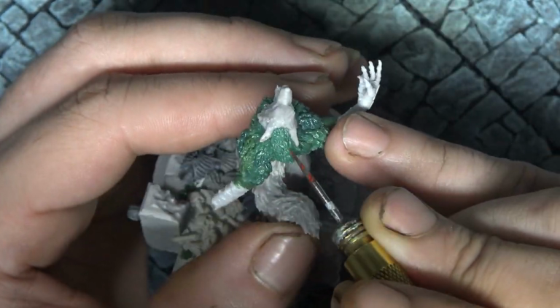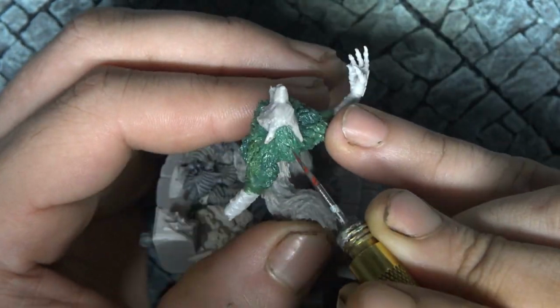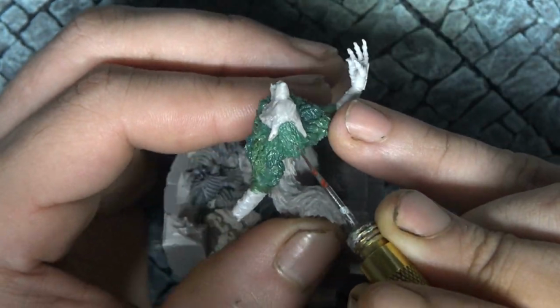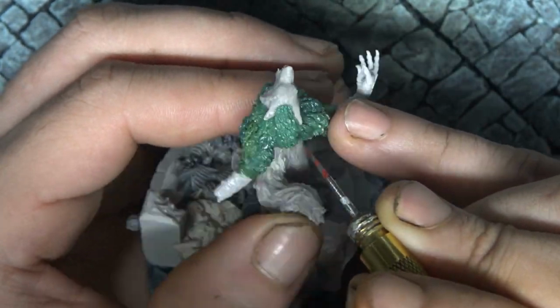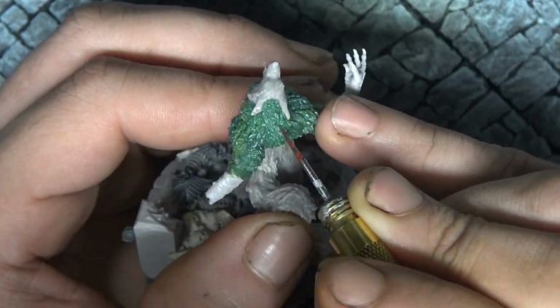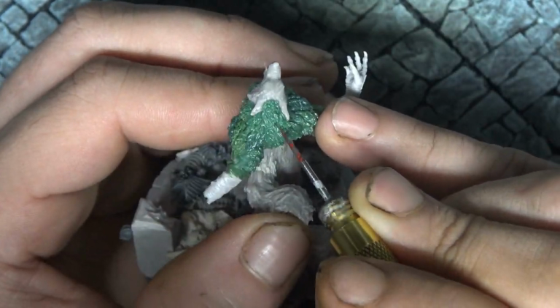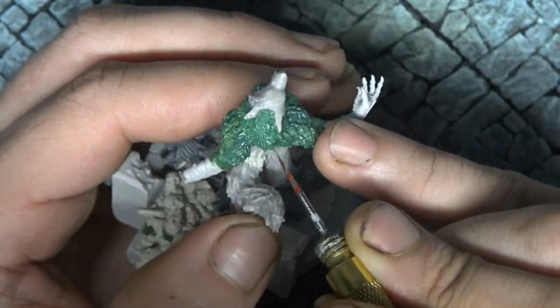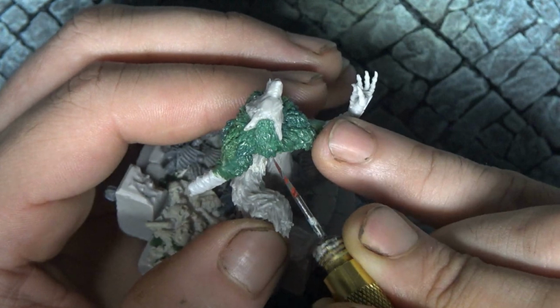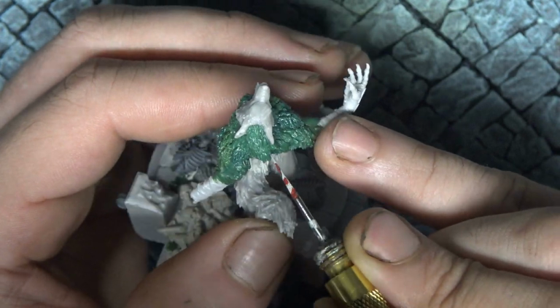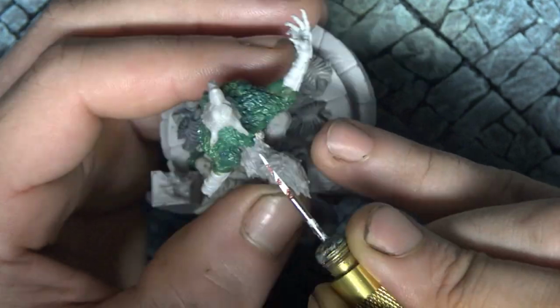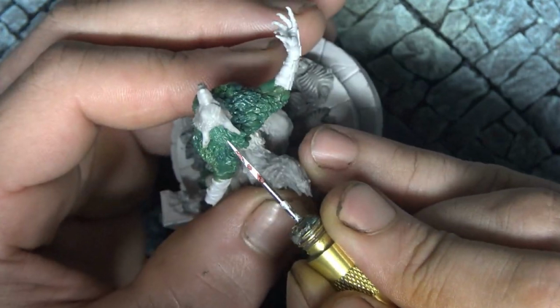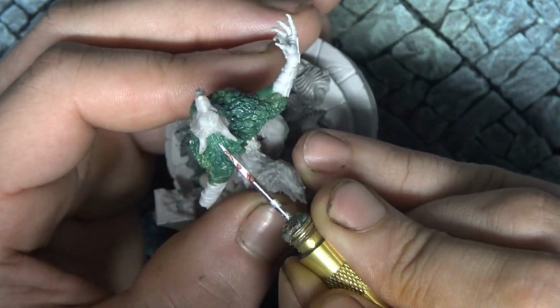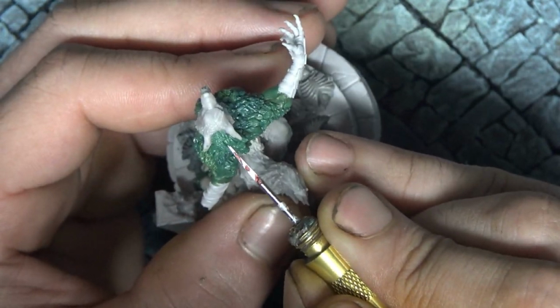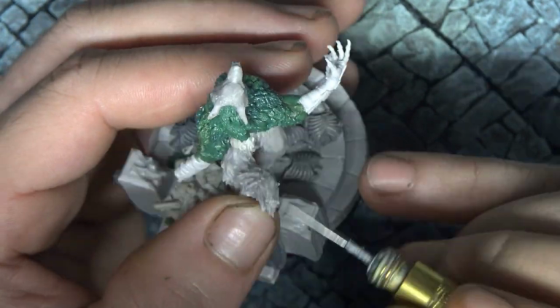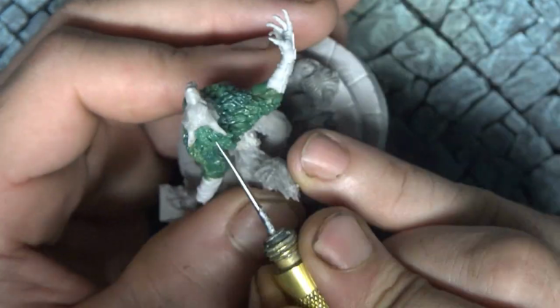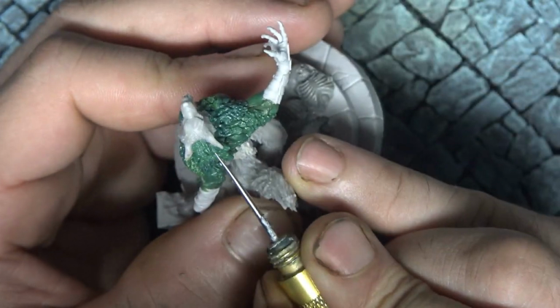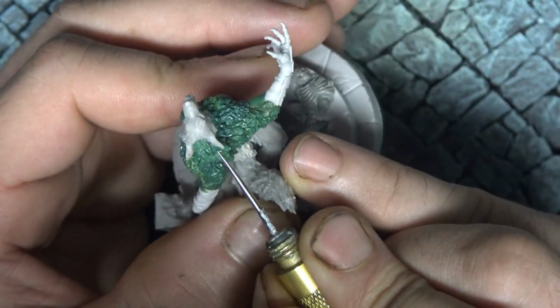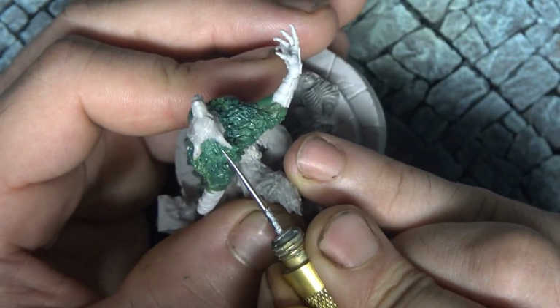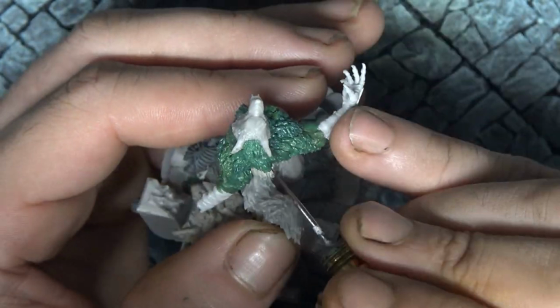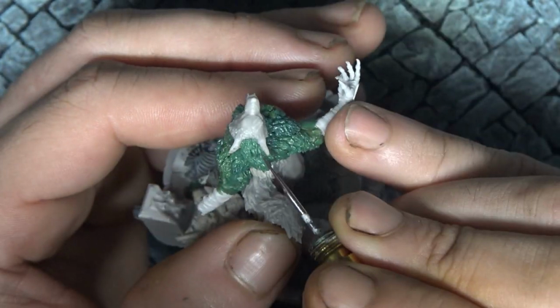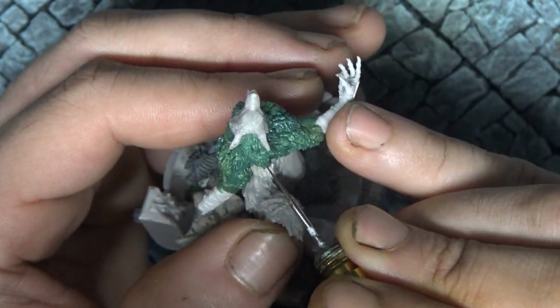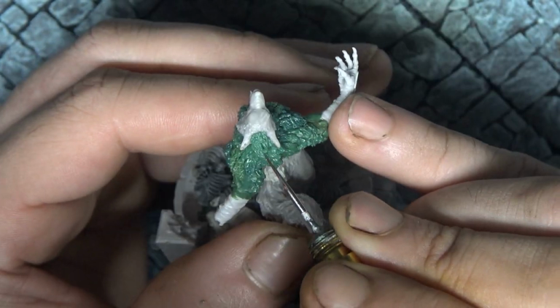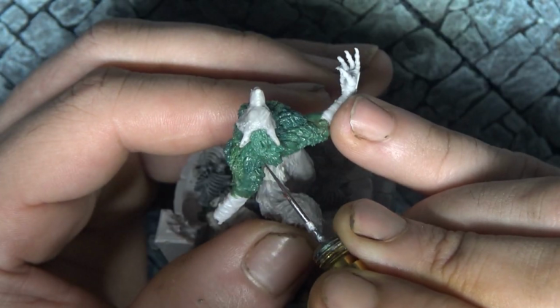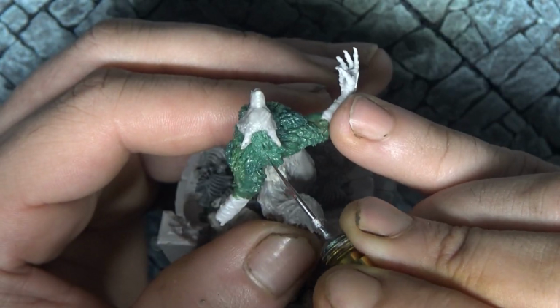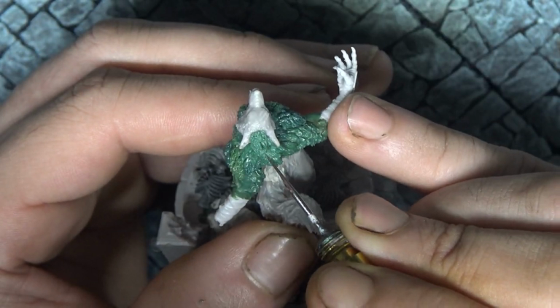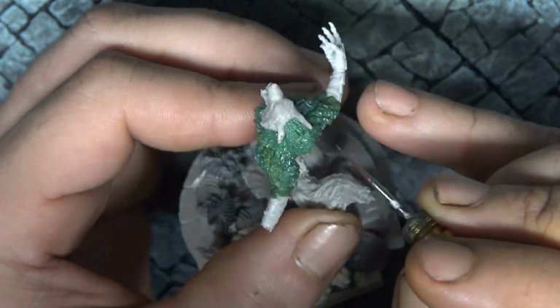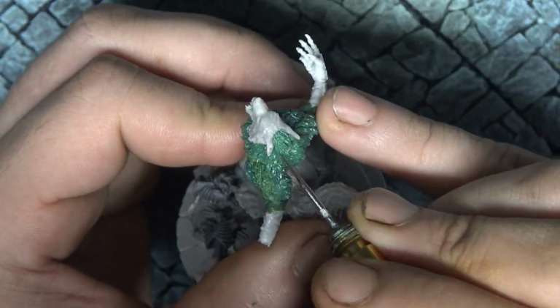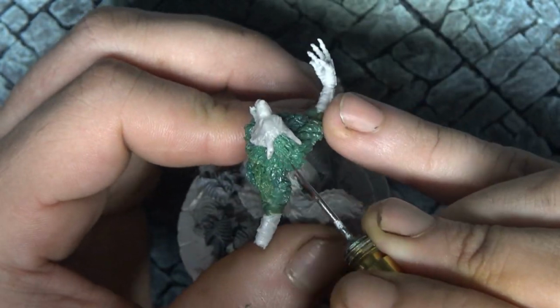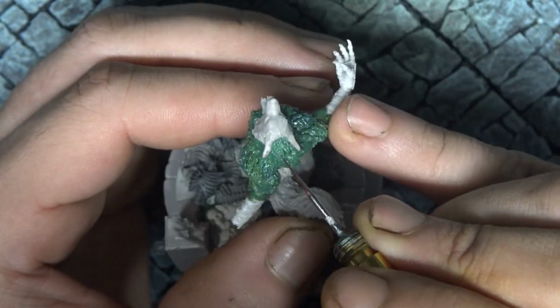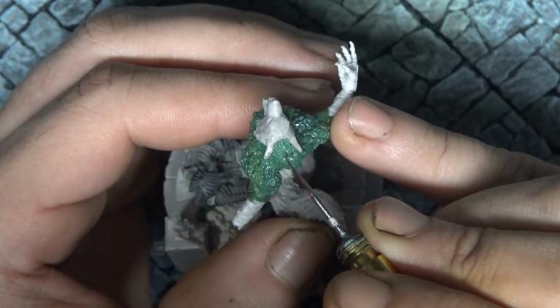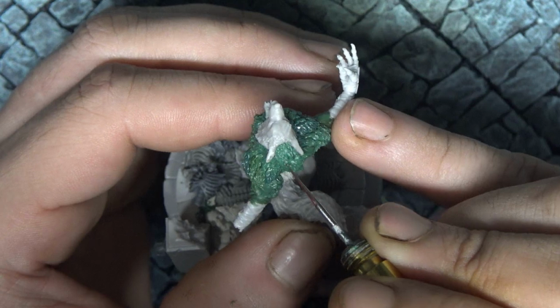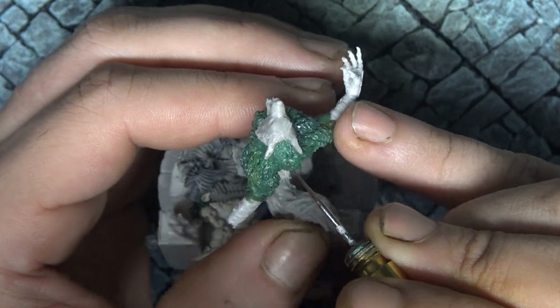We're also making sure to use lots of water so that our tool doesn't stick and pull off the fur we've sculpted ahead of time.